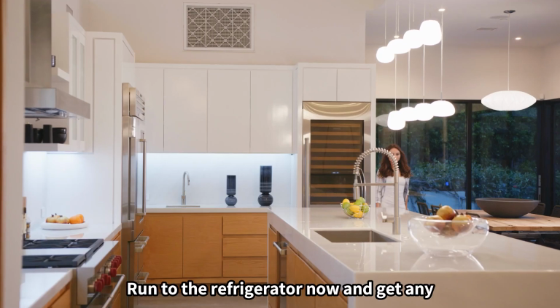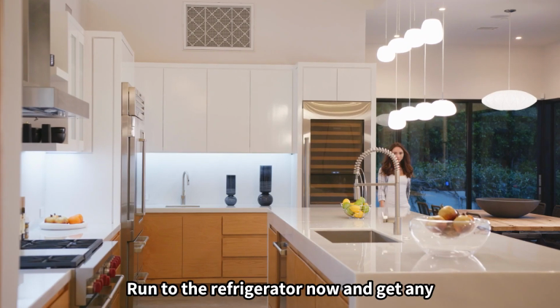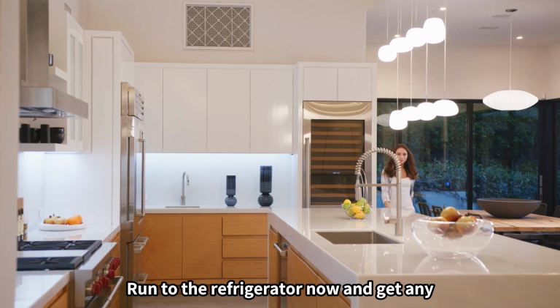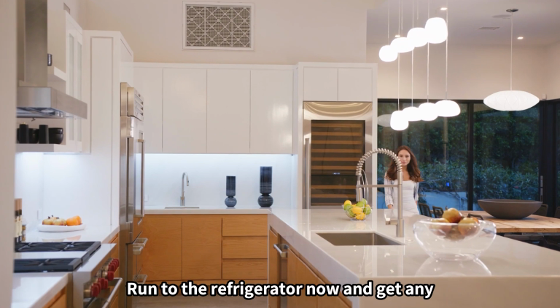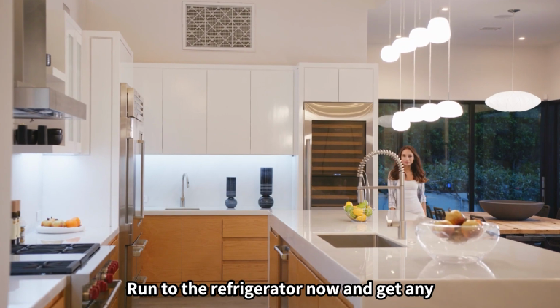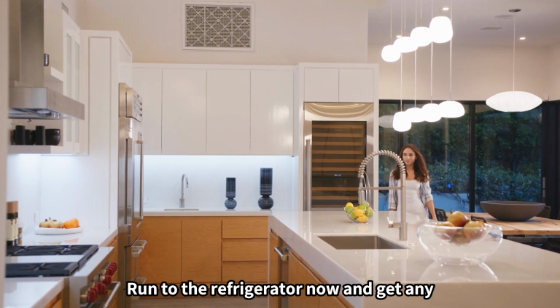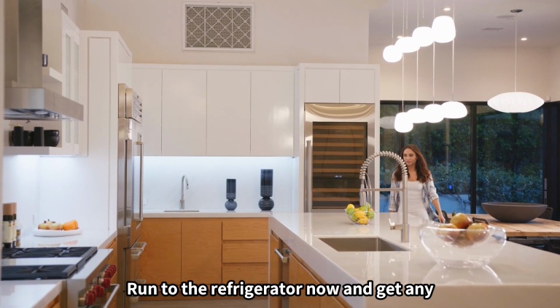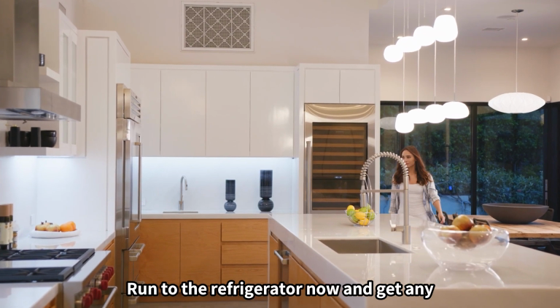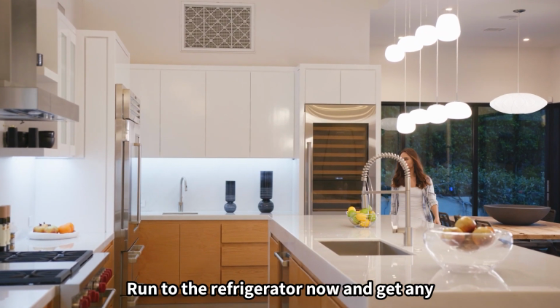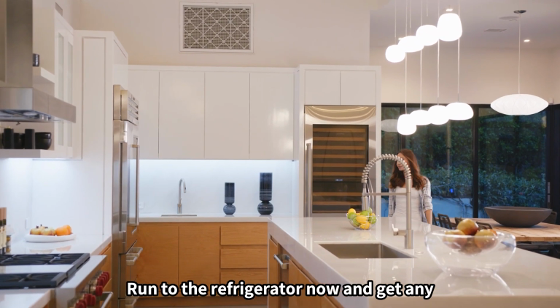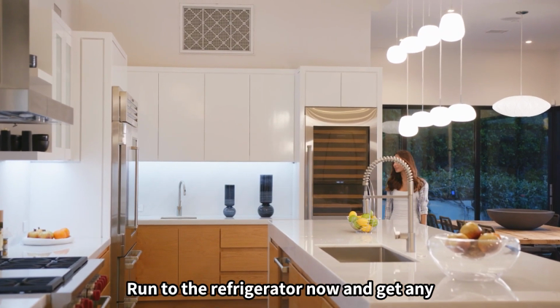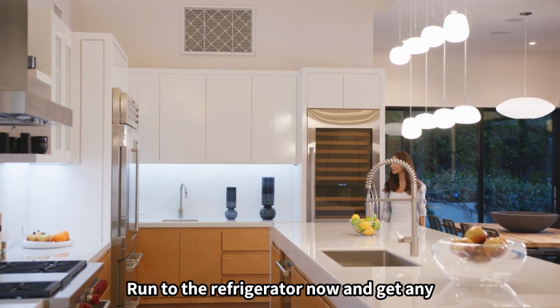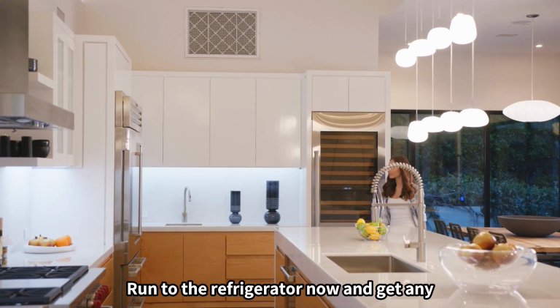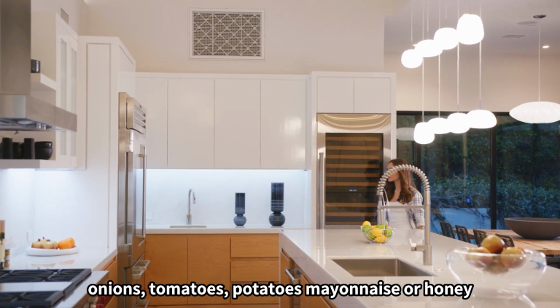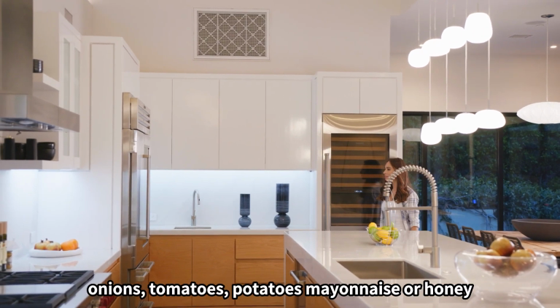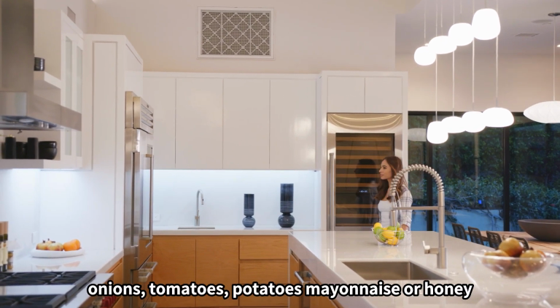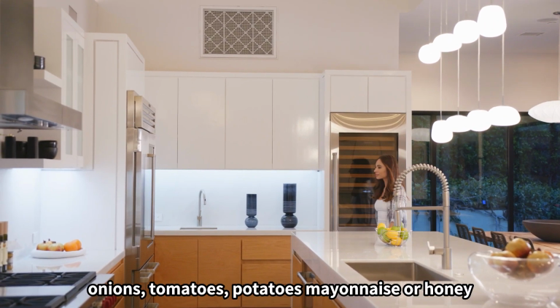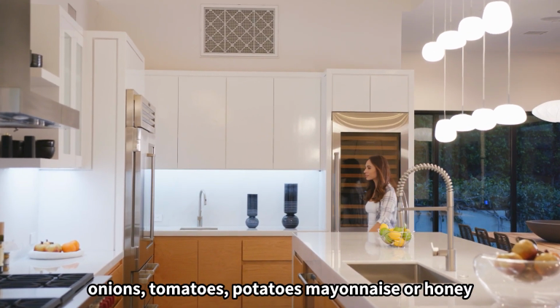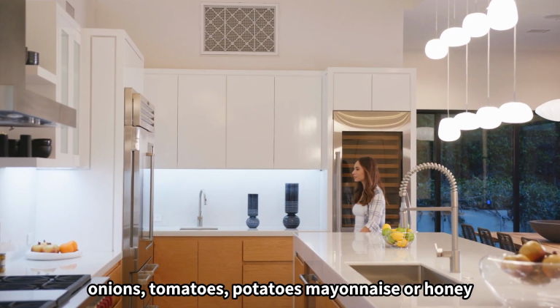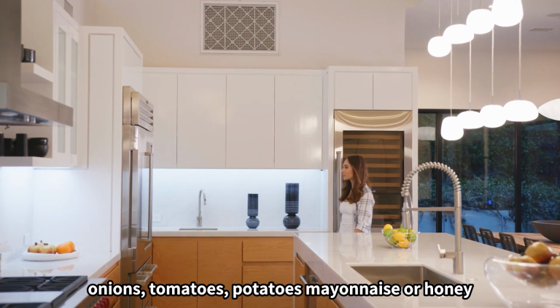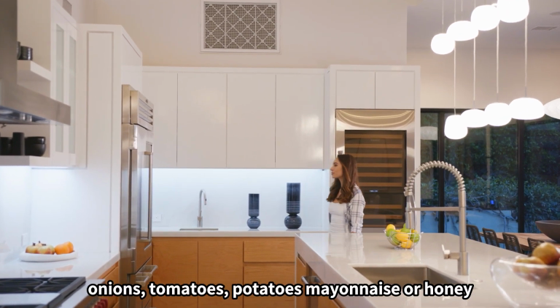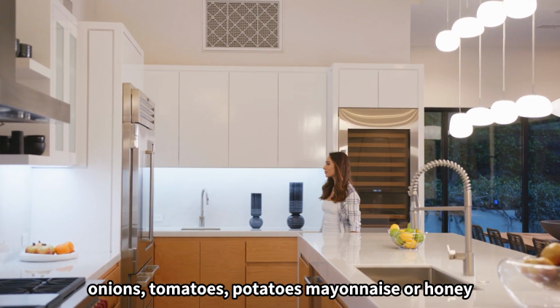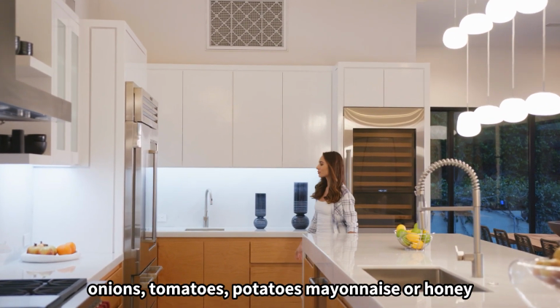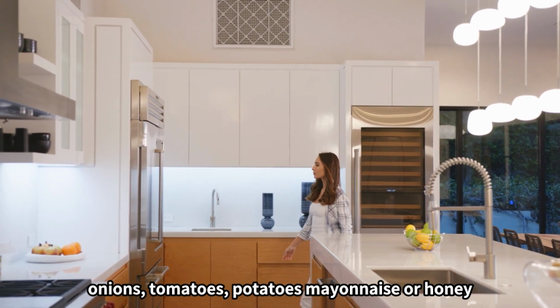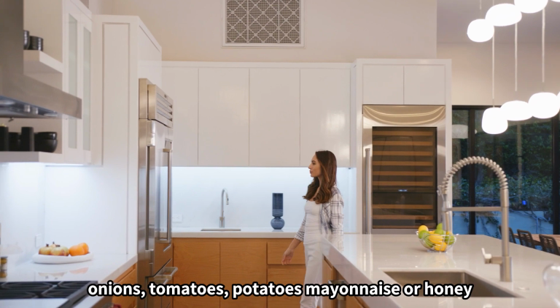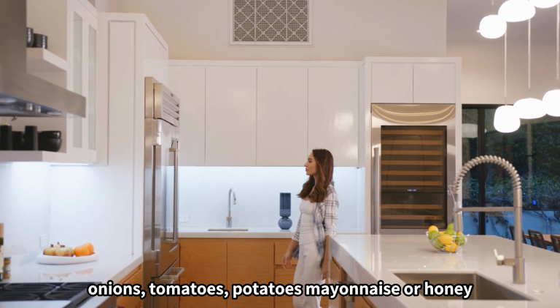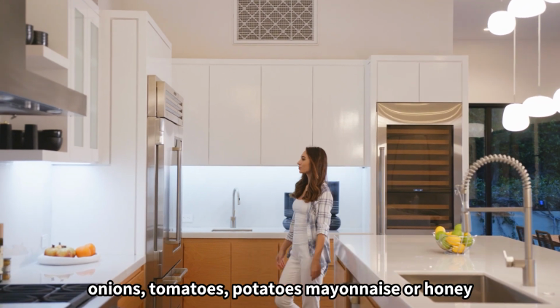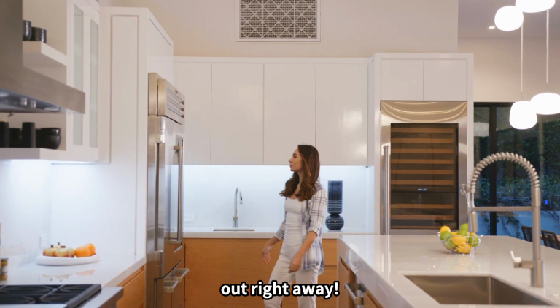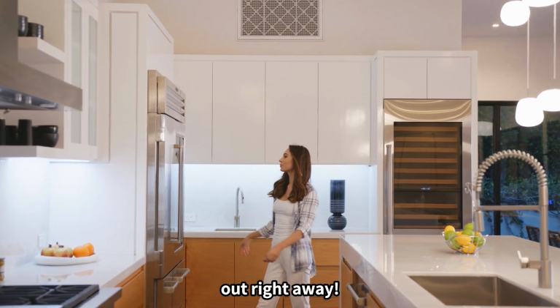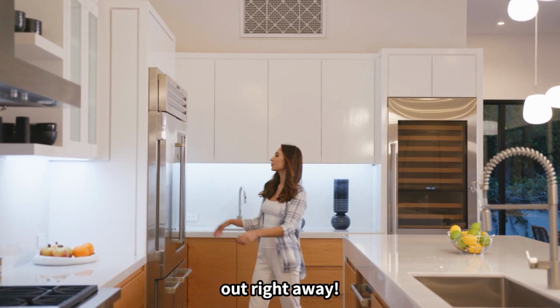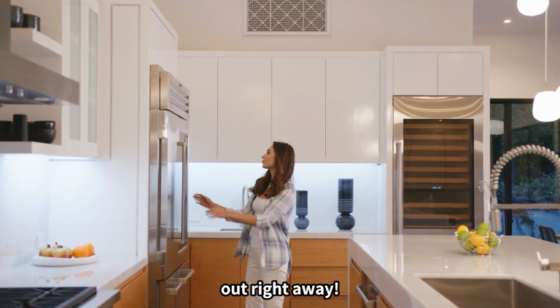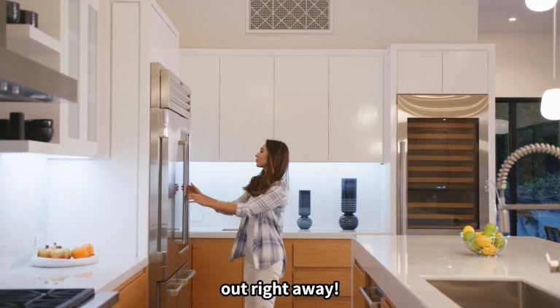Run to the refrigerator now and get any onions, tomatoes, potatoes, mayonnaise, or honey out right away.